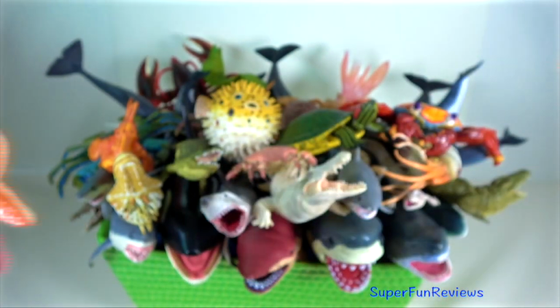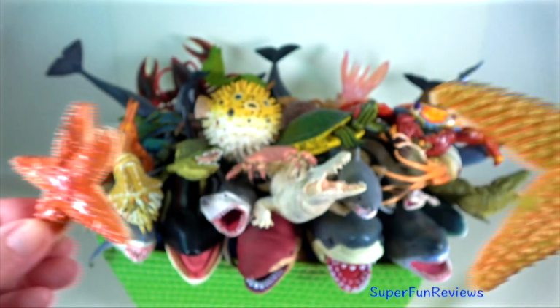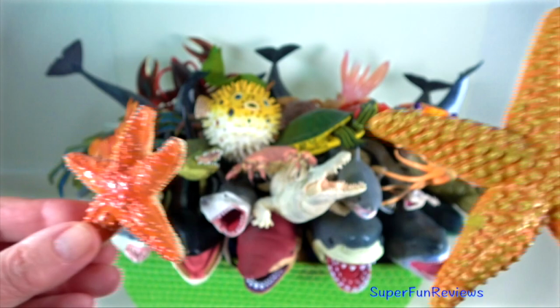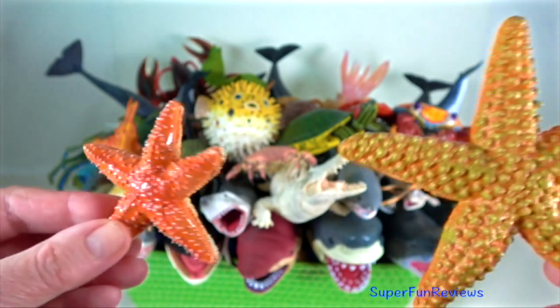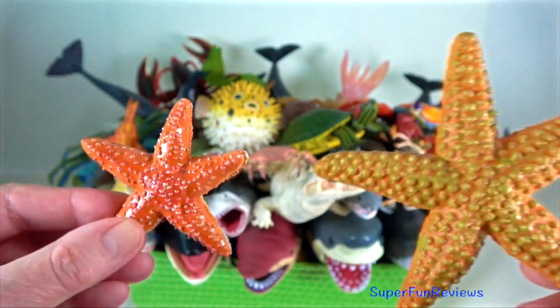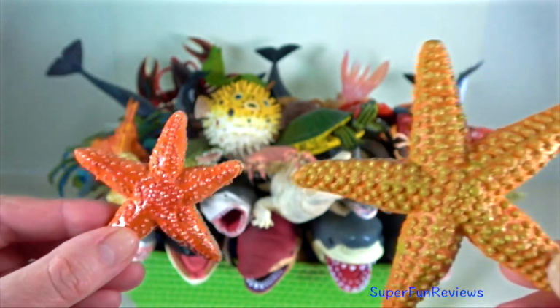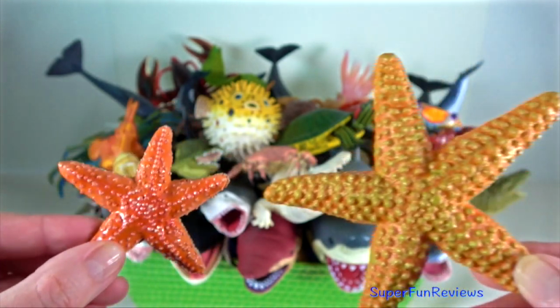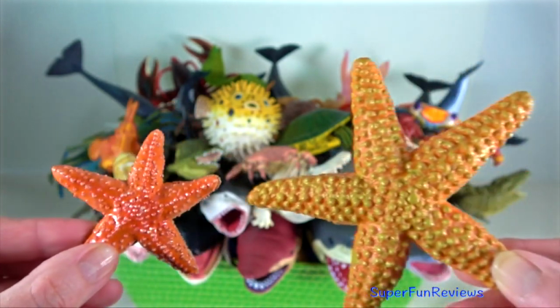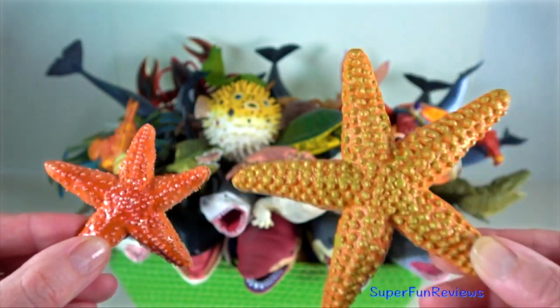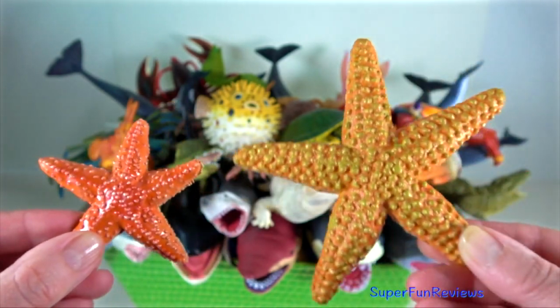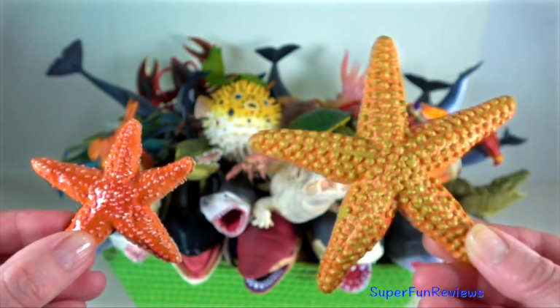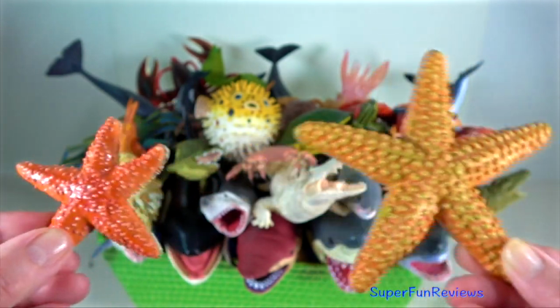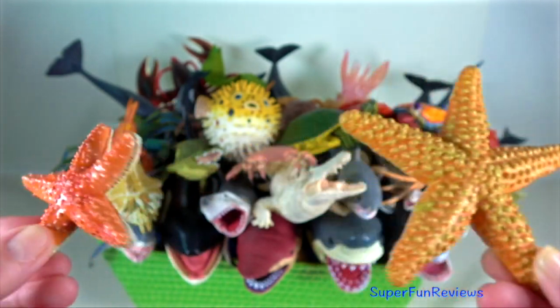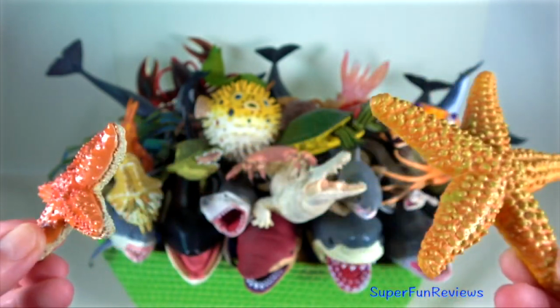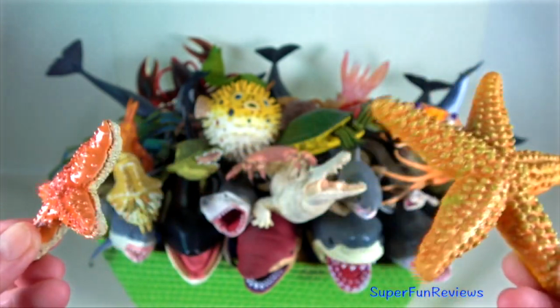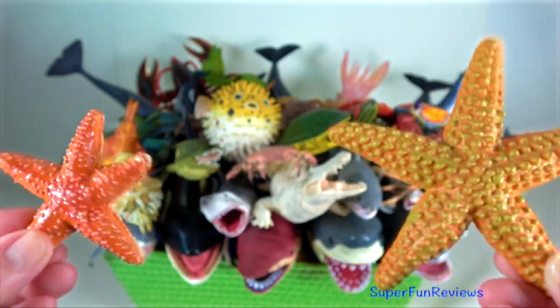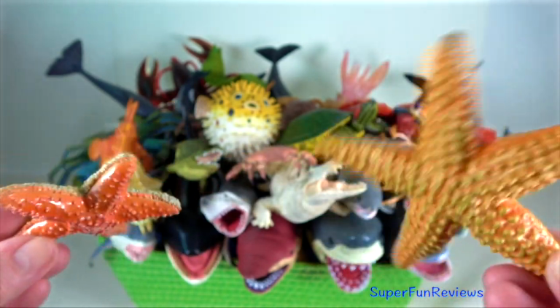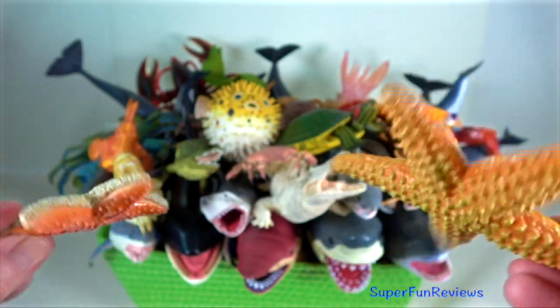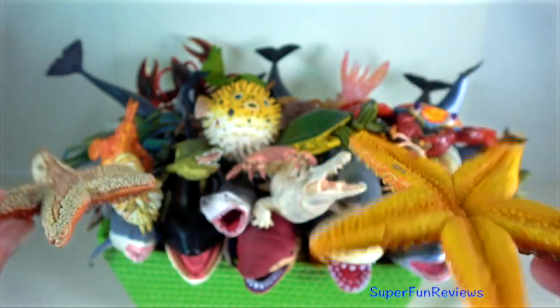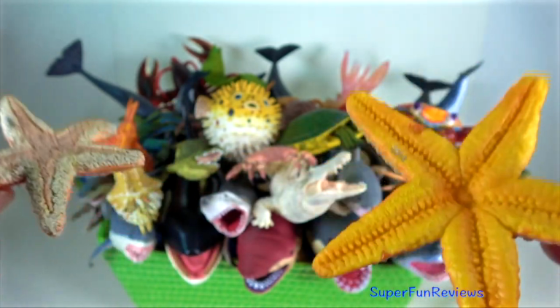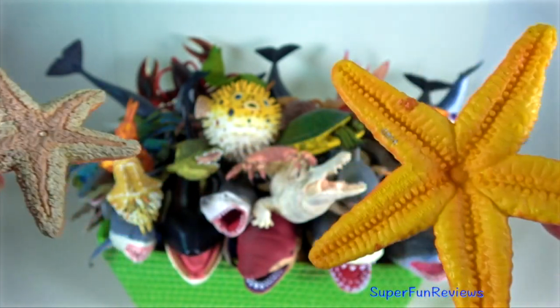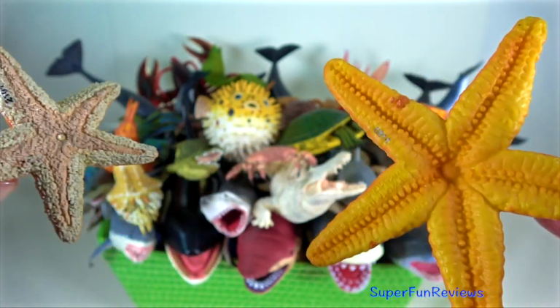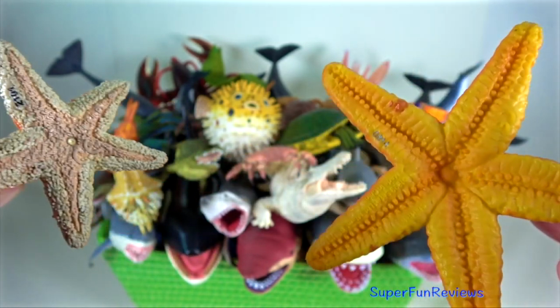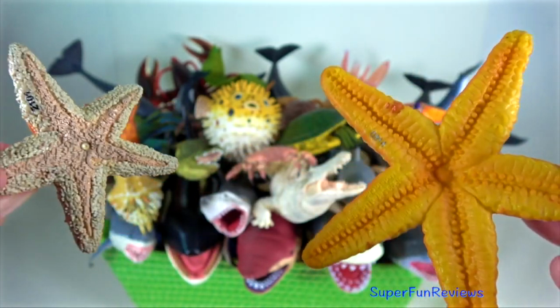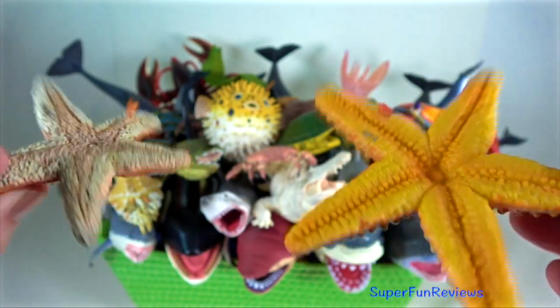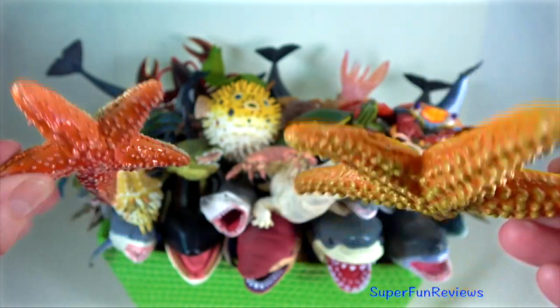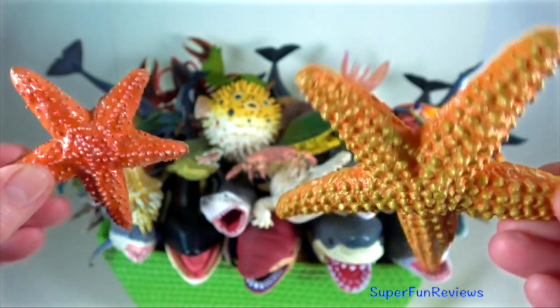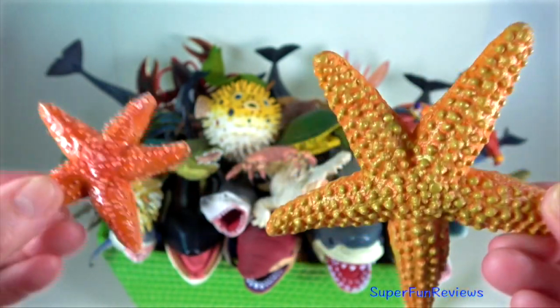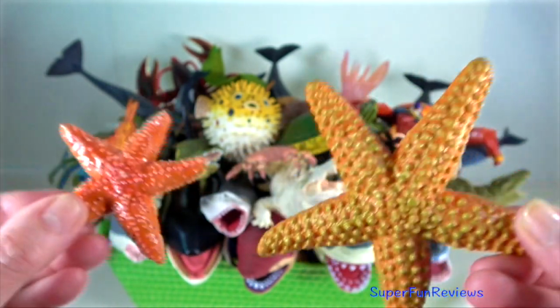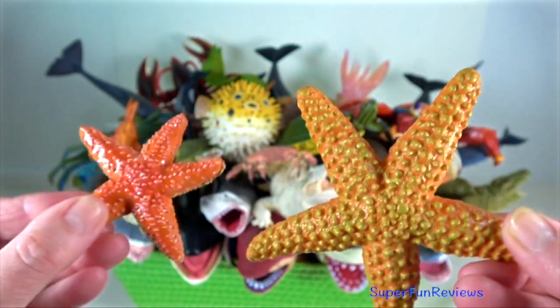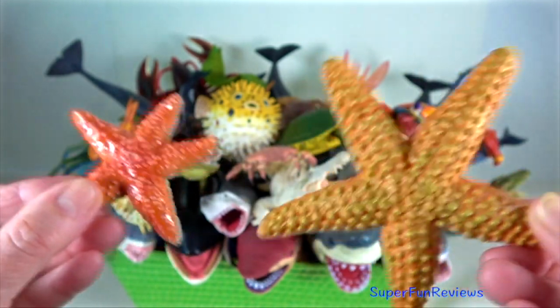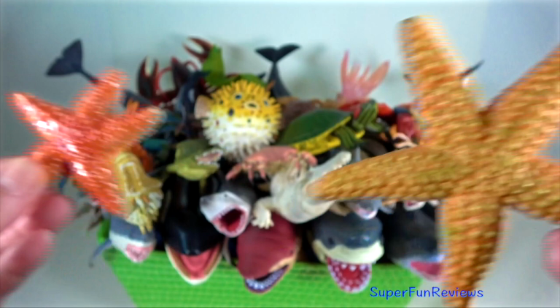Starfish — they are echinoderms with a five-point radial symmetry.